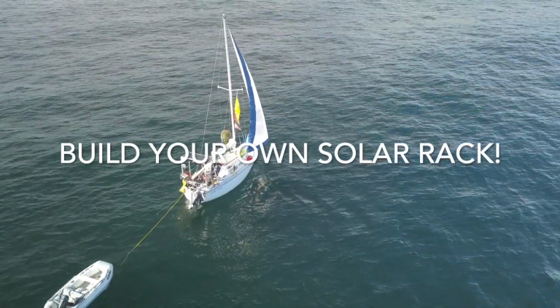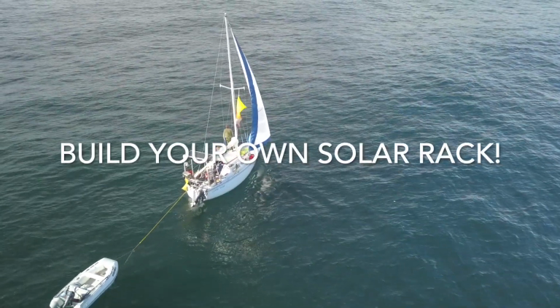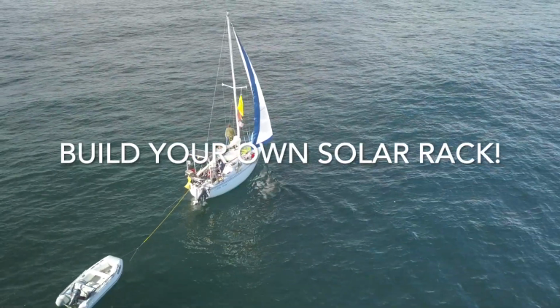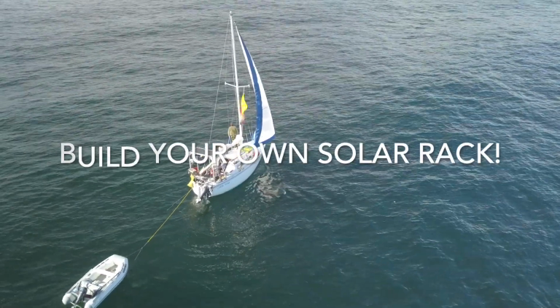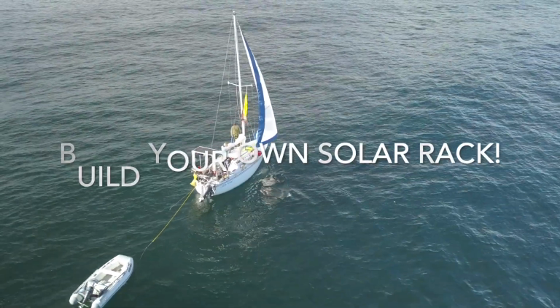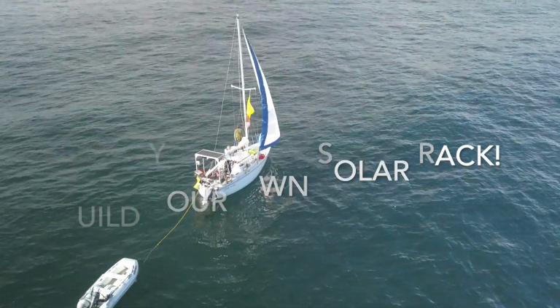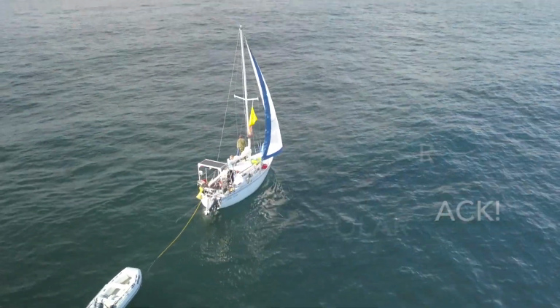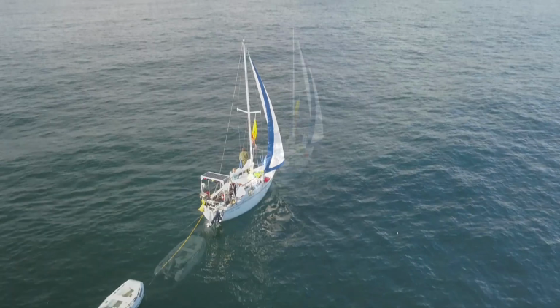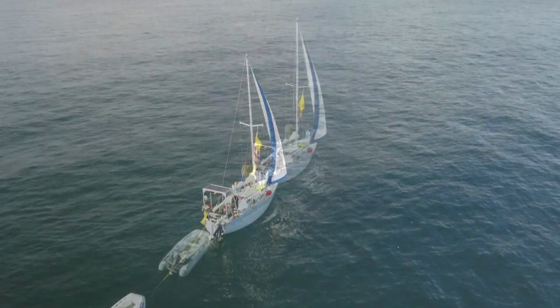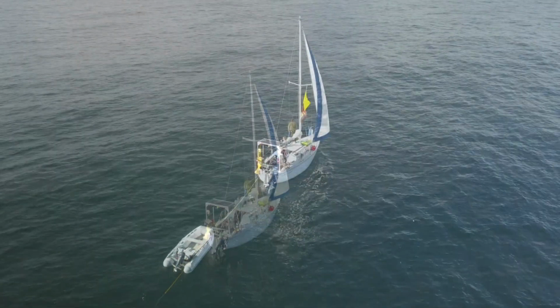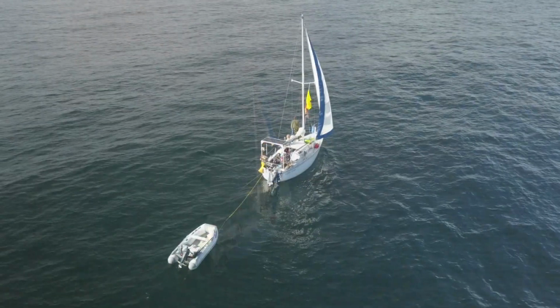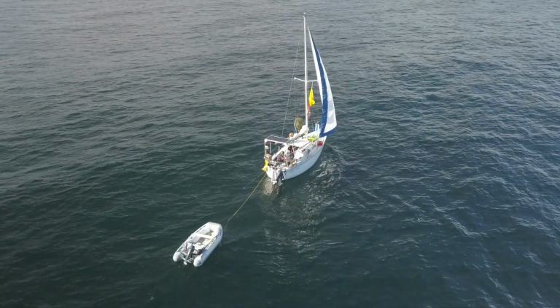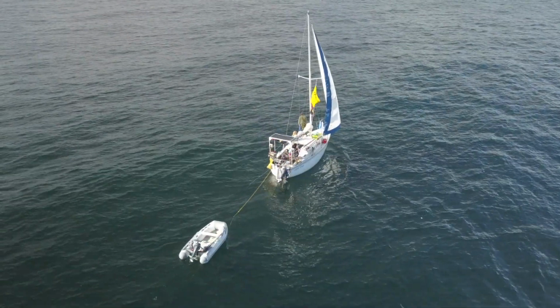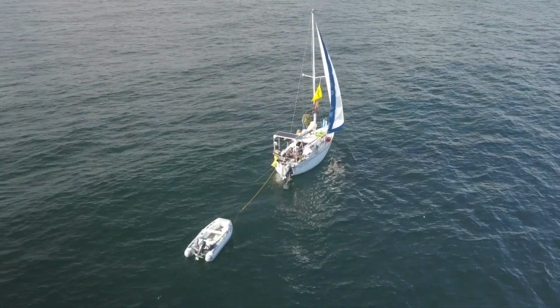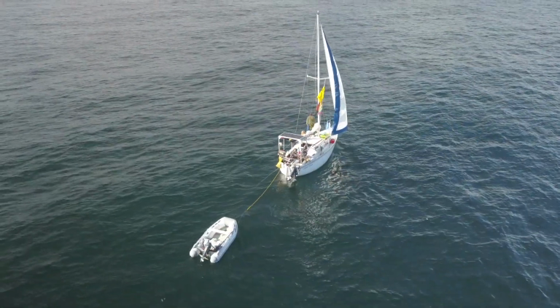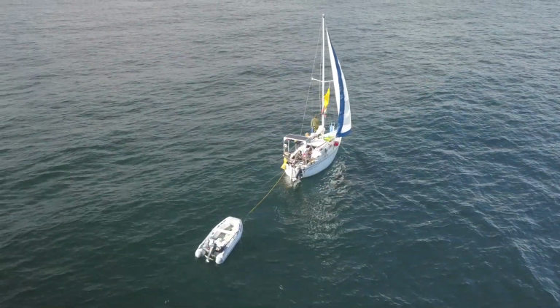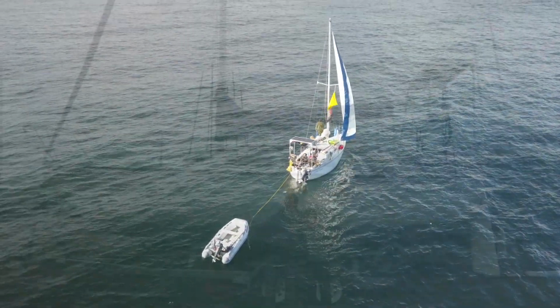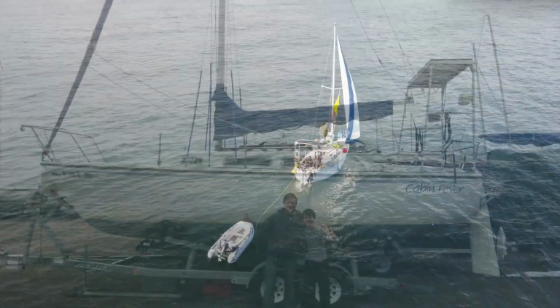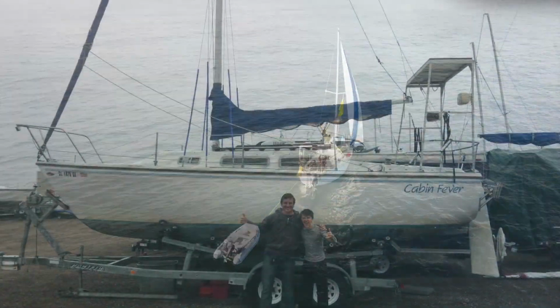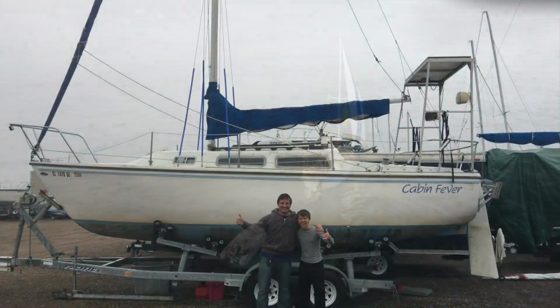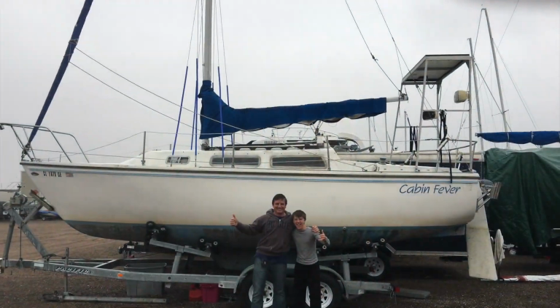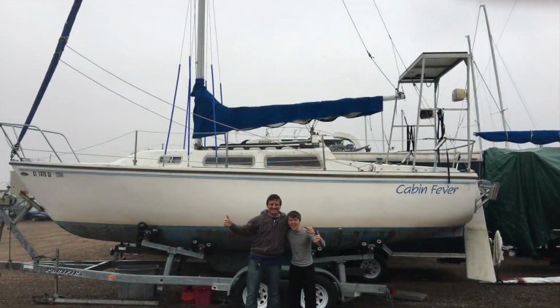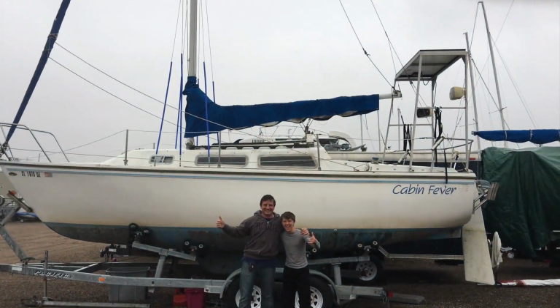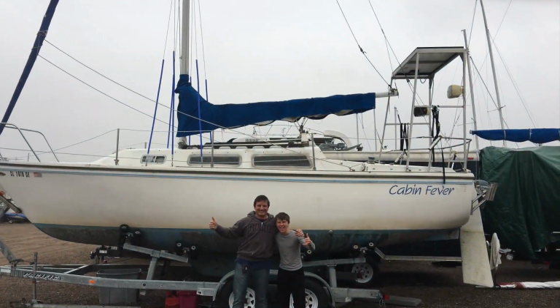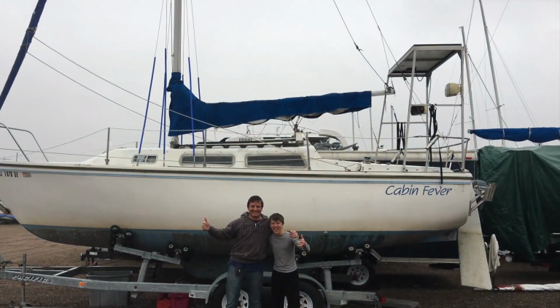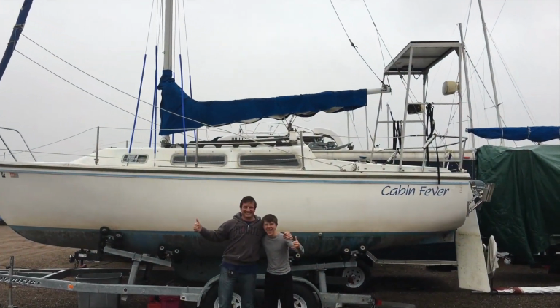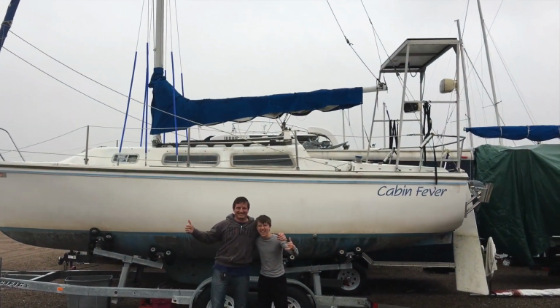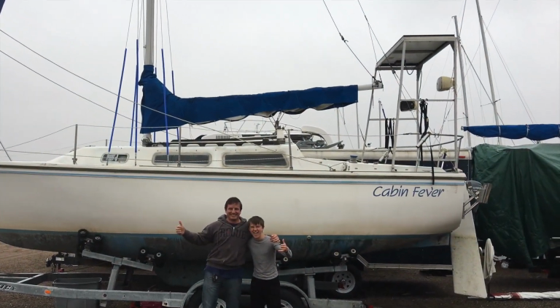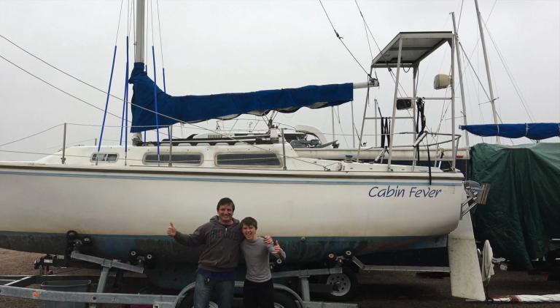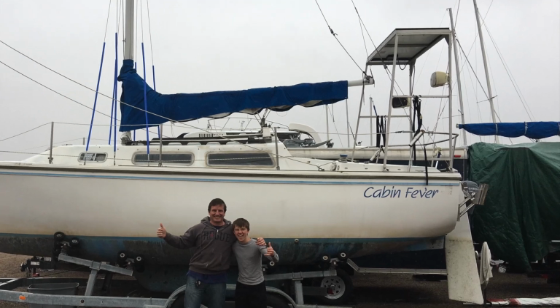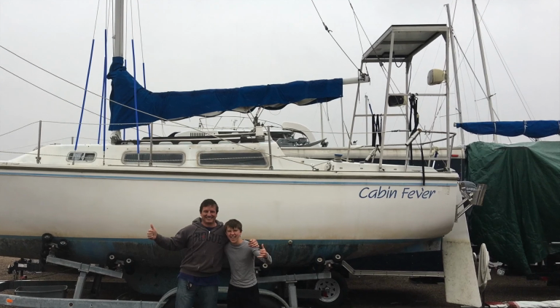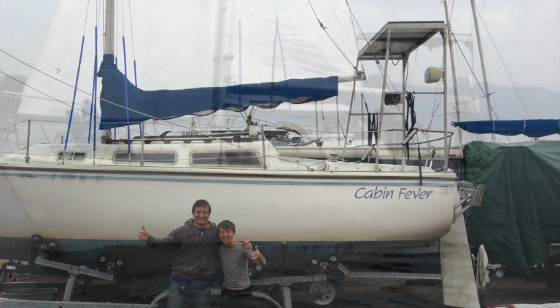Hi and welcome back. Ever since I started putting out sailing videos, people have noticed that I have a custom-built solar rack on the back of my boat.